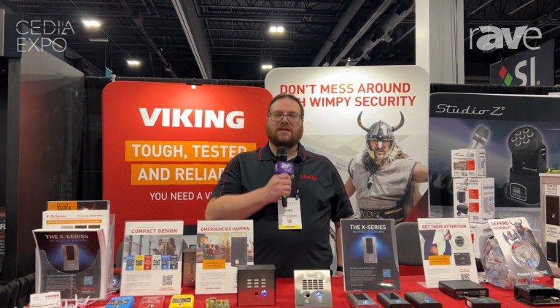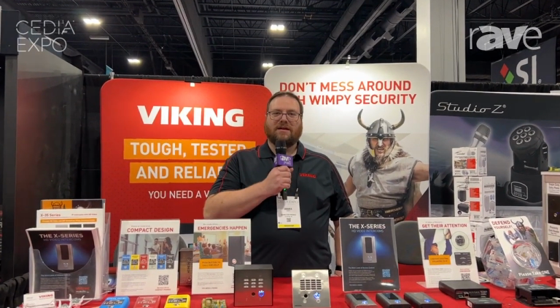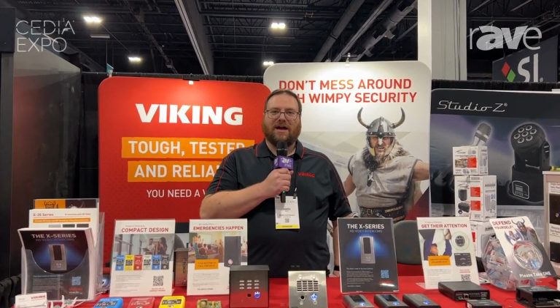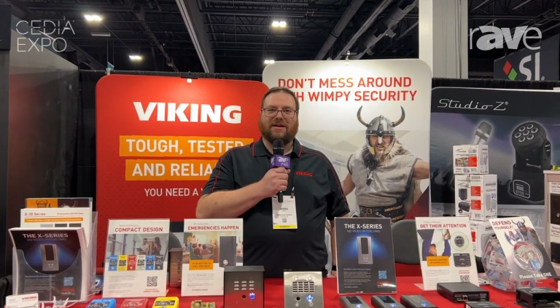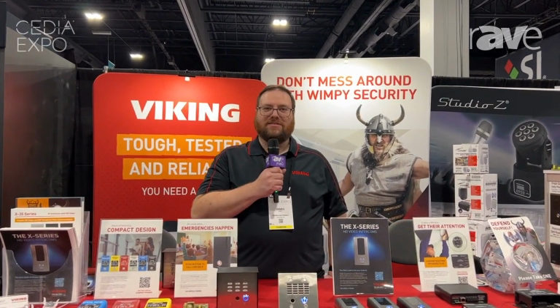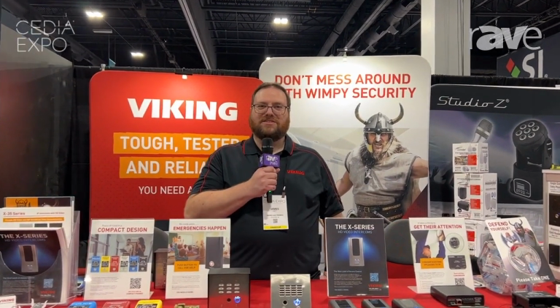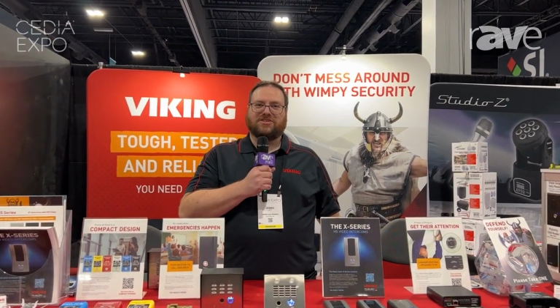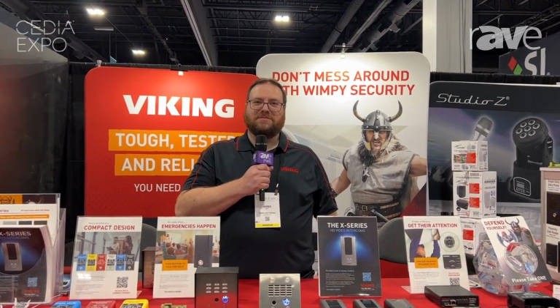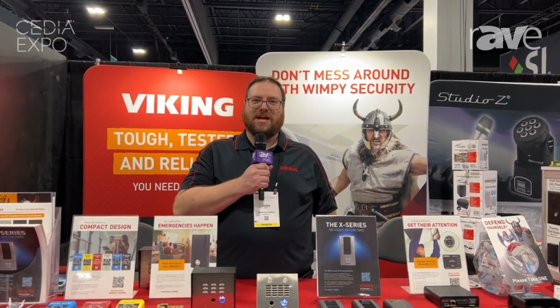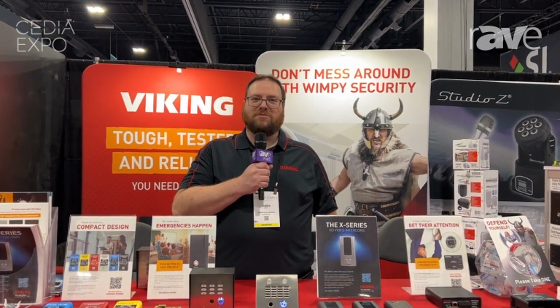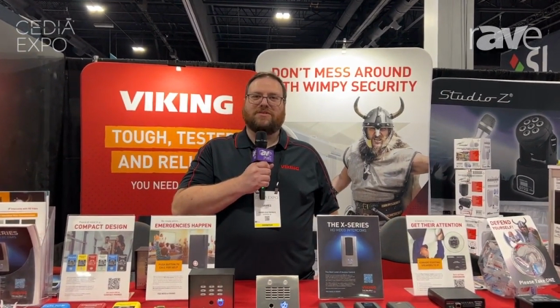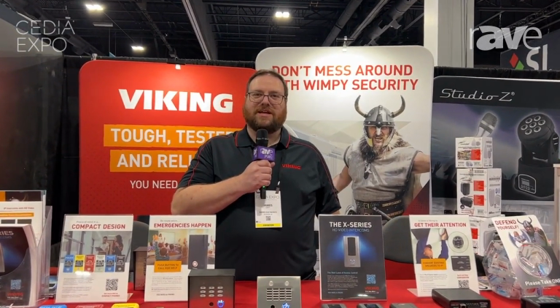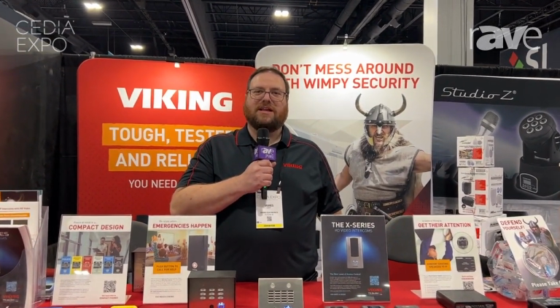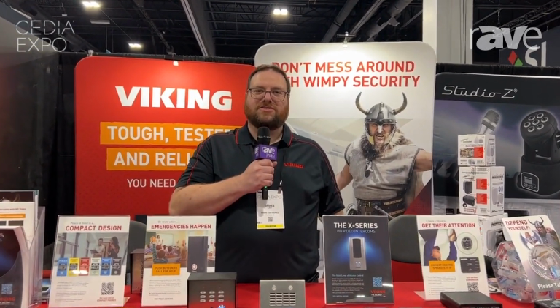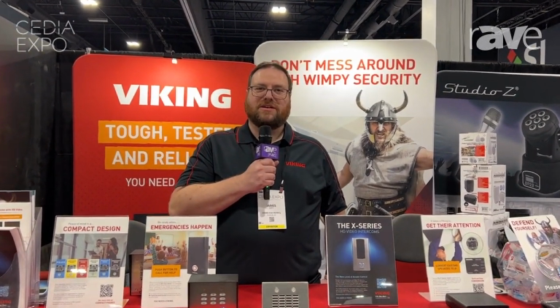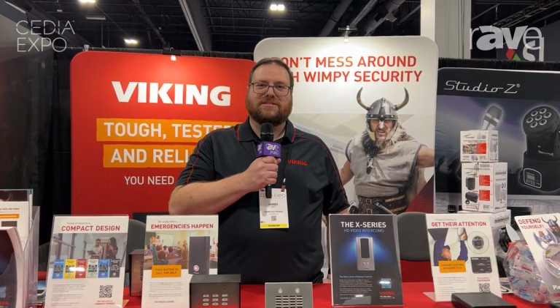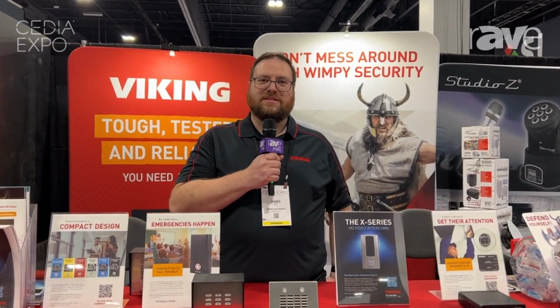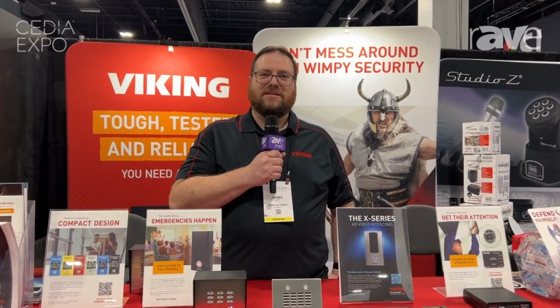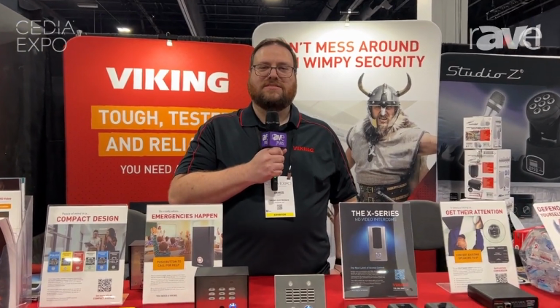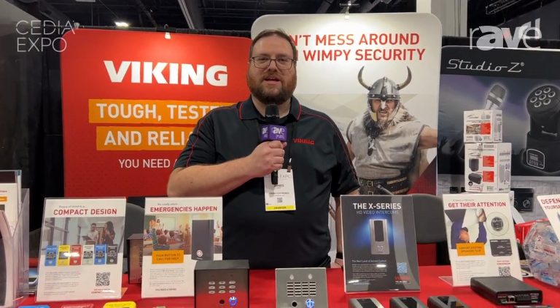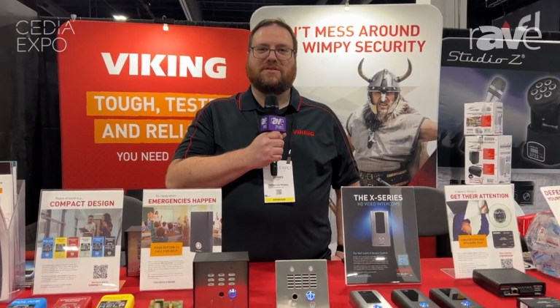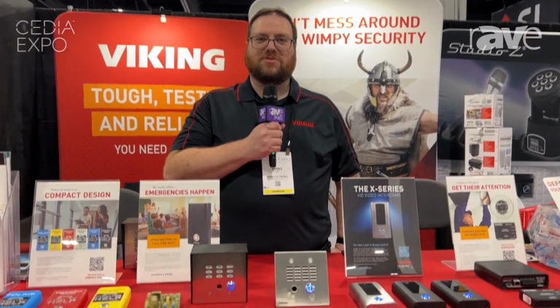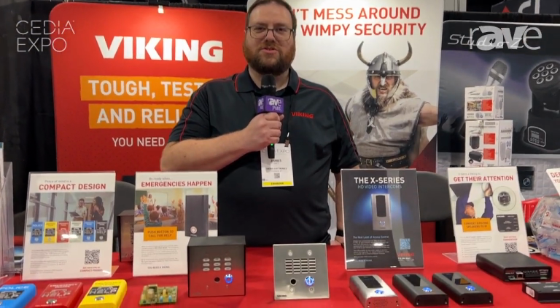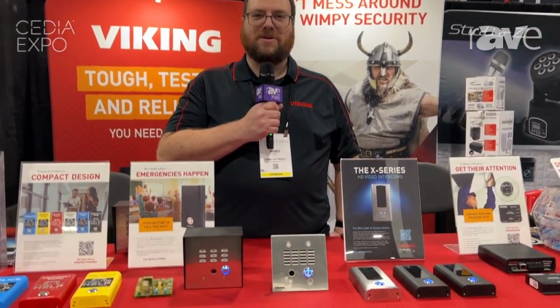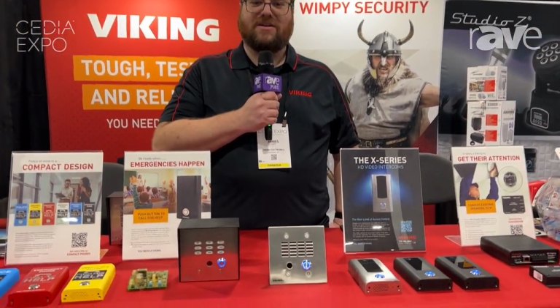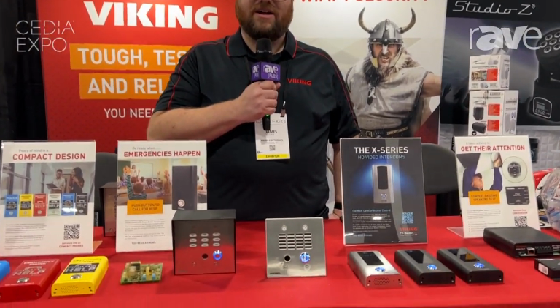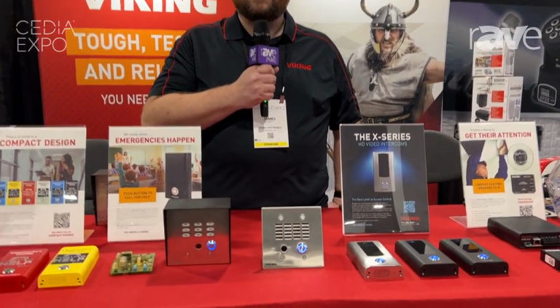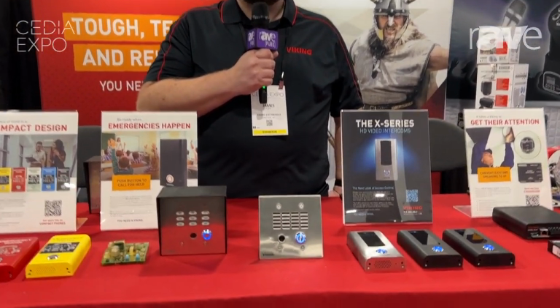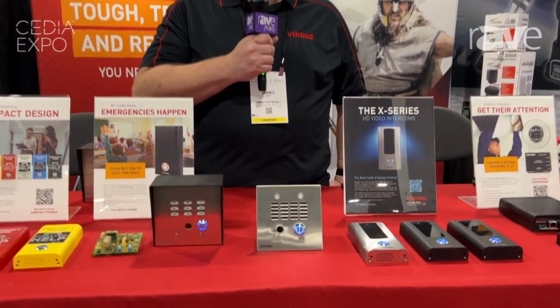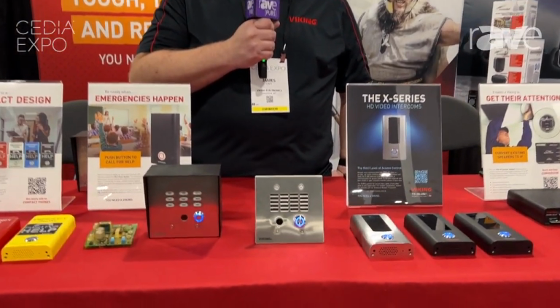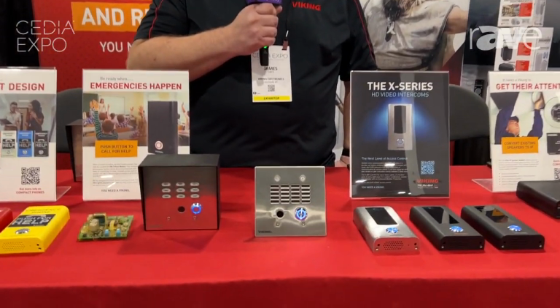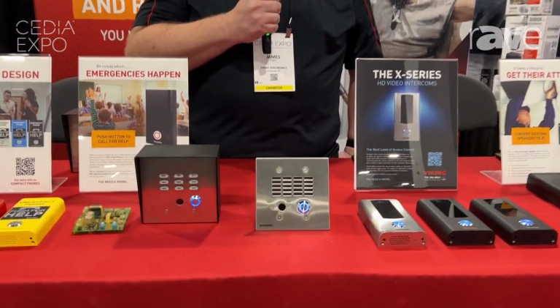Hi there, this is James Catt with Viking Electronics. Today I'm going to talk to you about our X35 series.